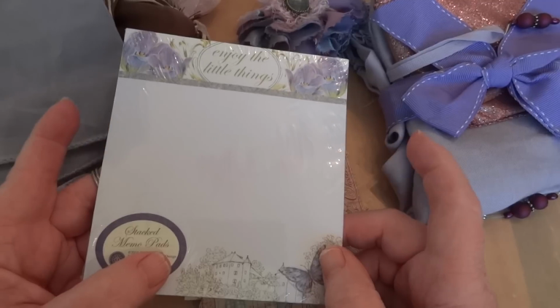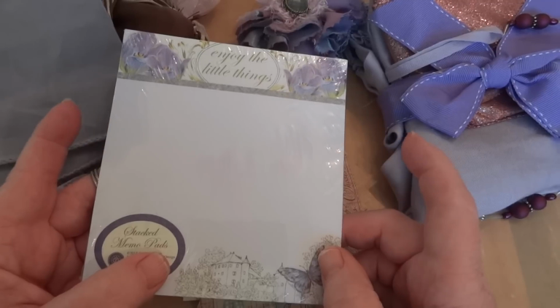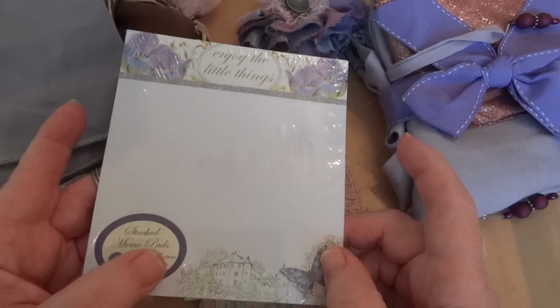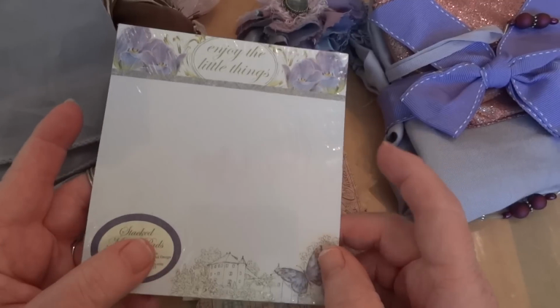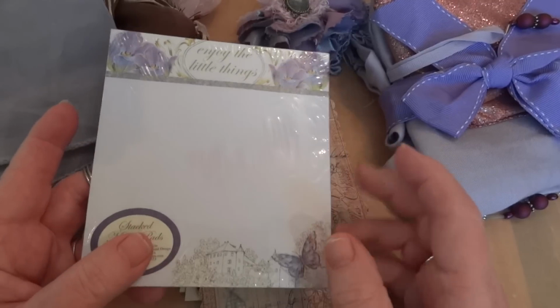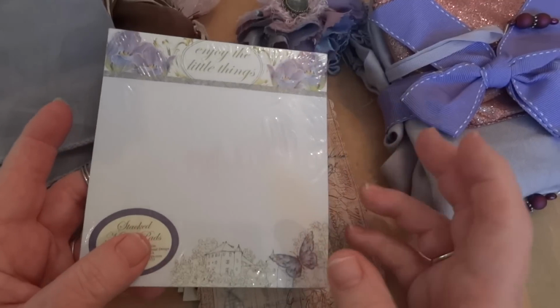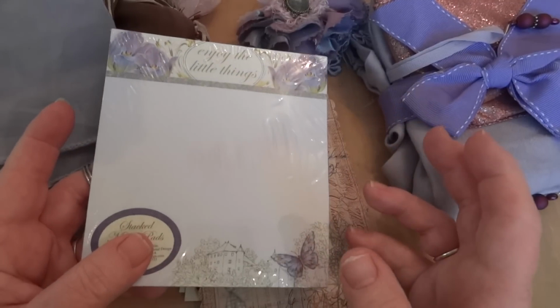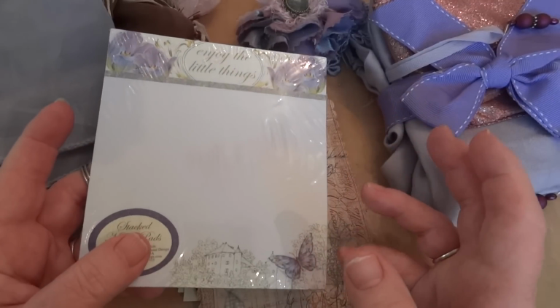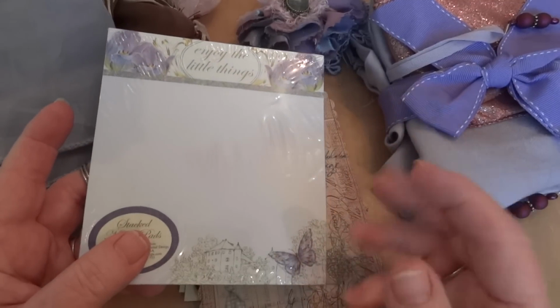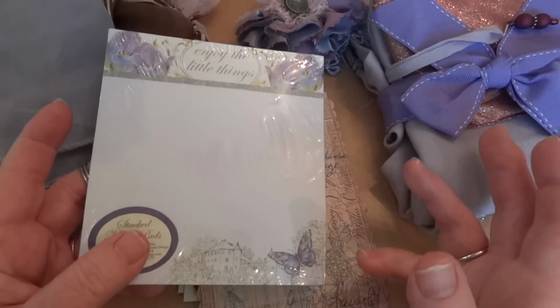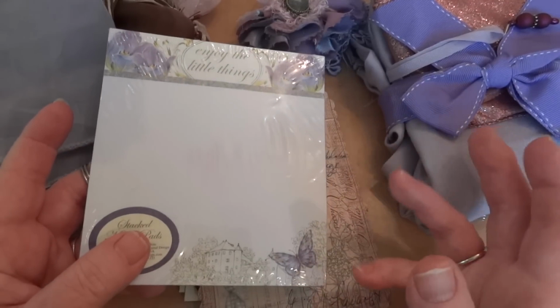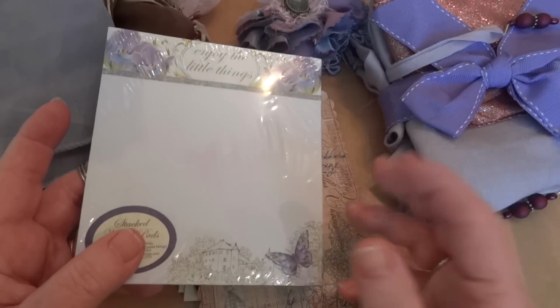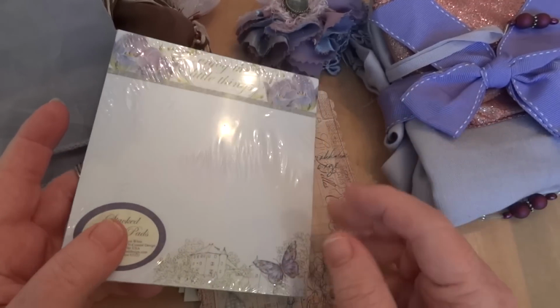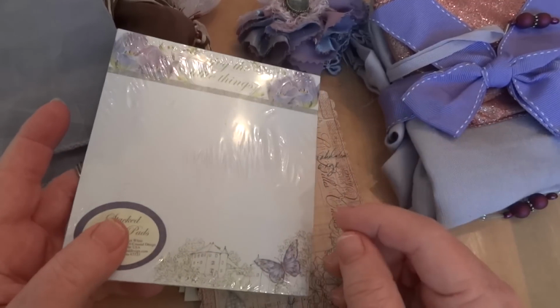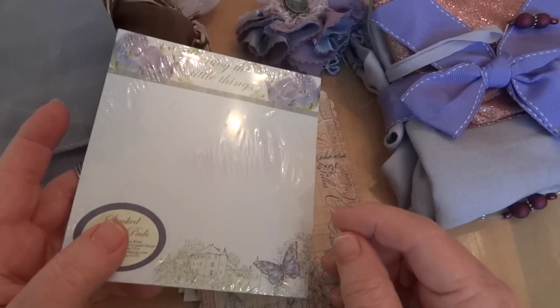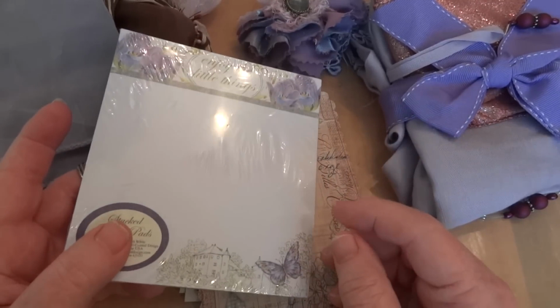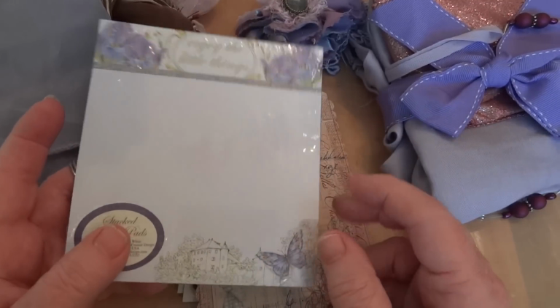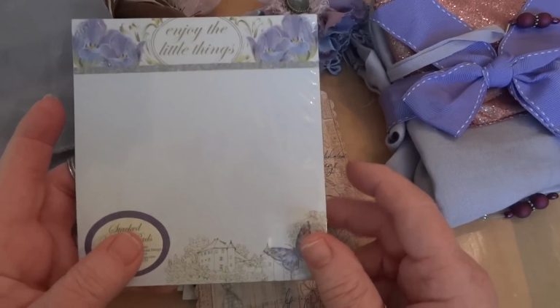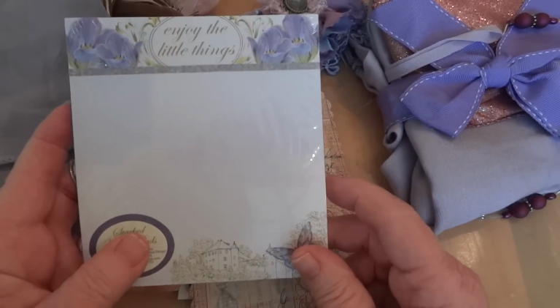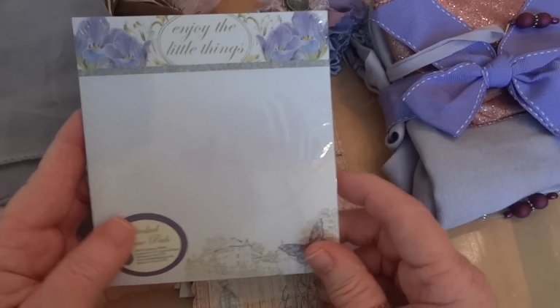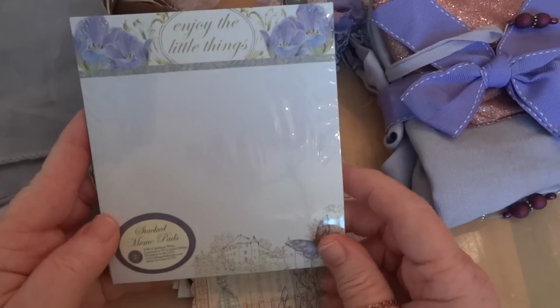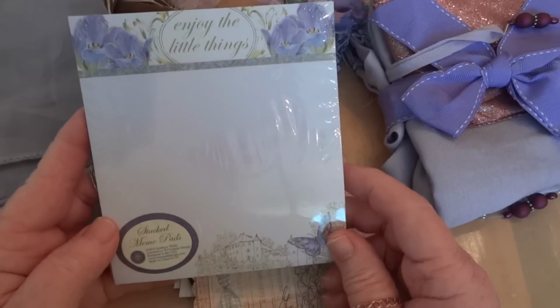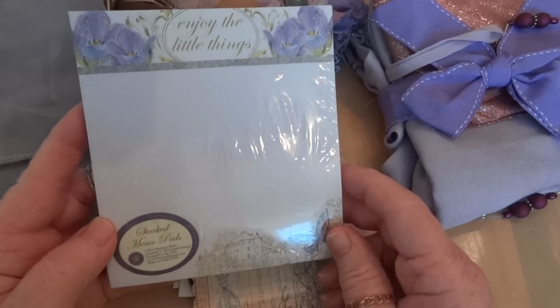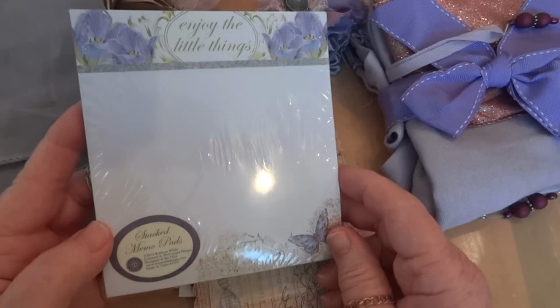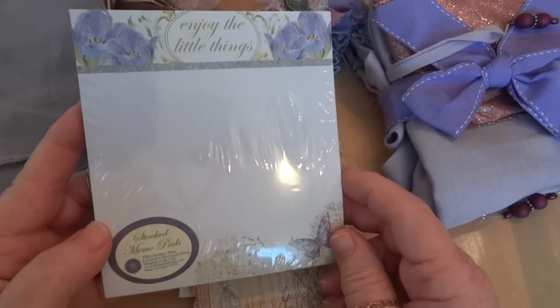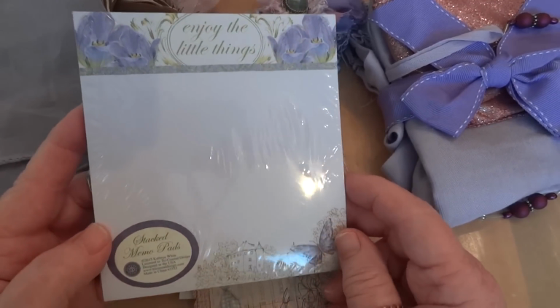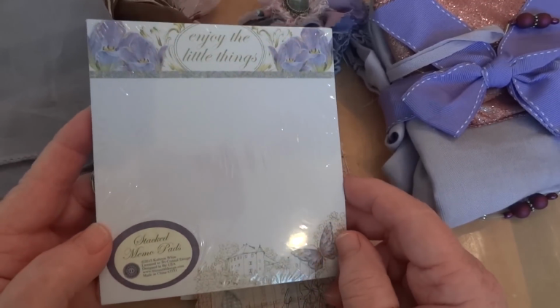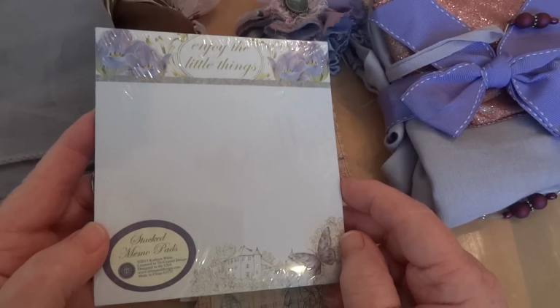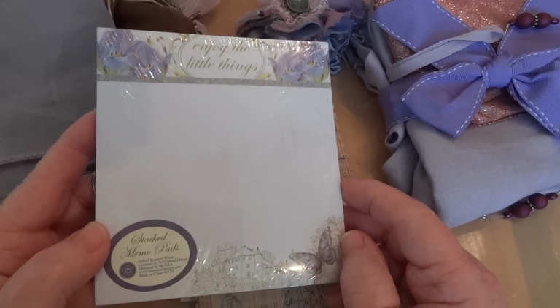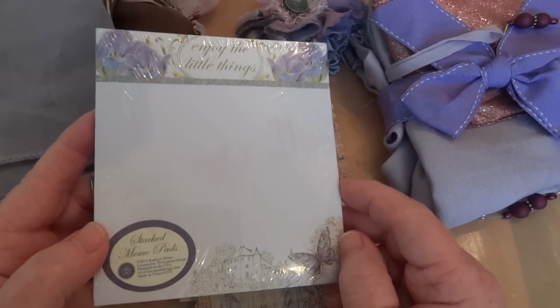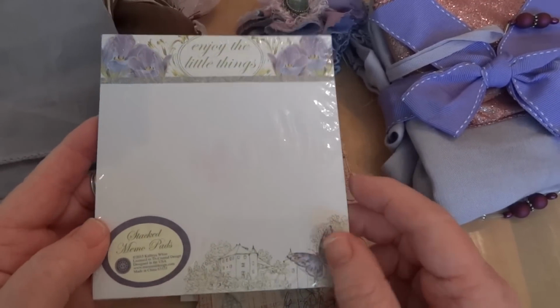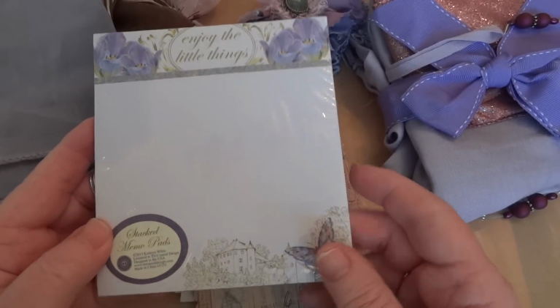She sent me this paper pad, which is beautiful. Gail knows that my favorite color is purple — all shades of purple and lavender — so she sent me this little pad.